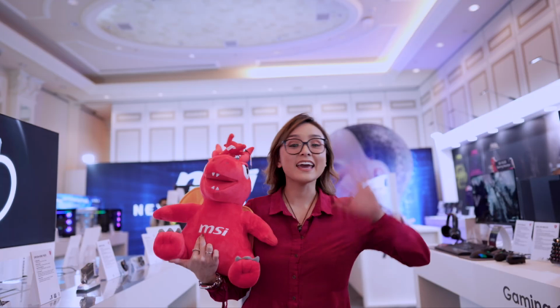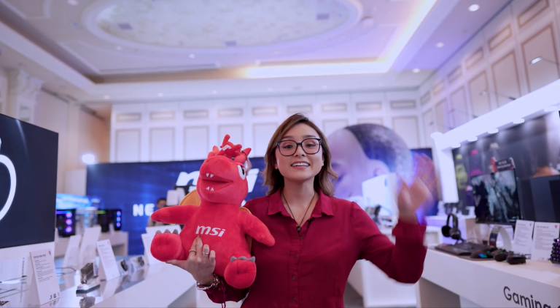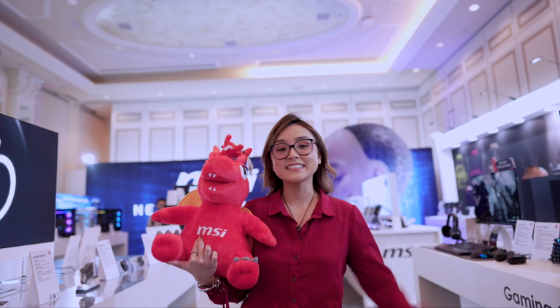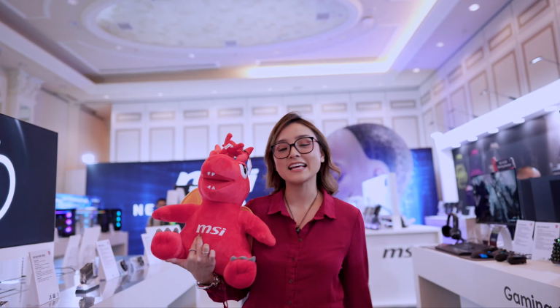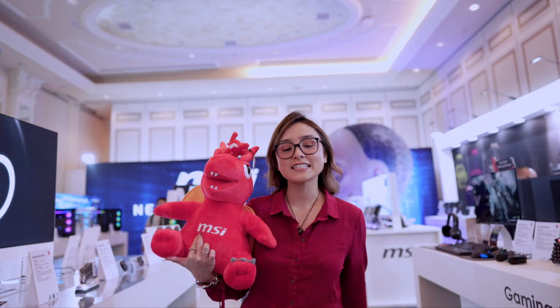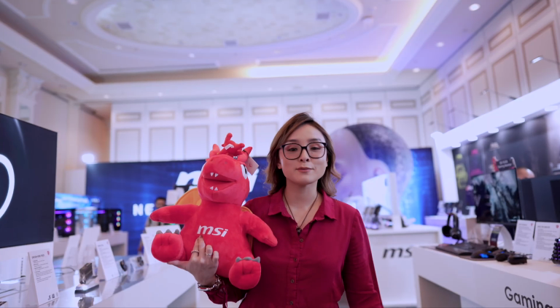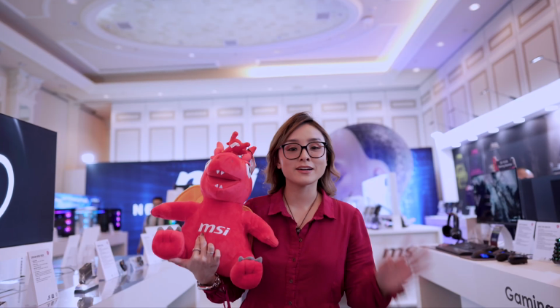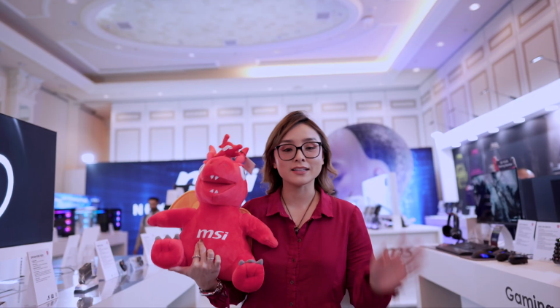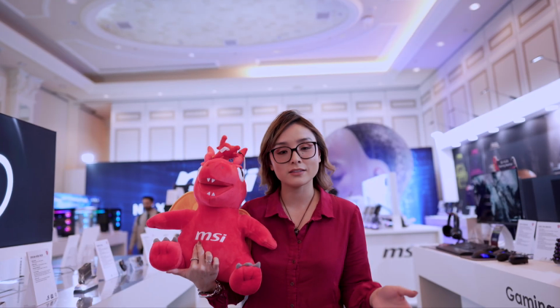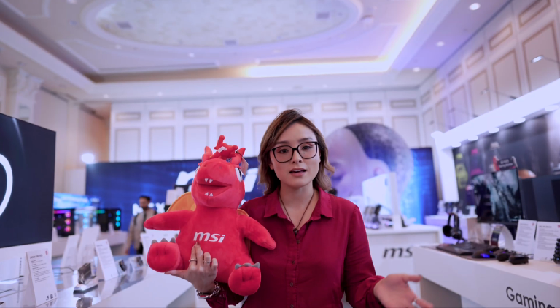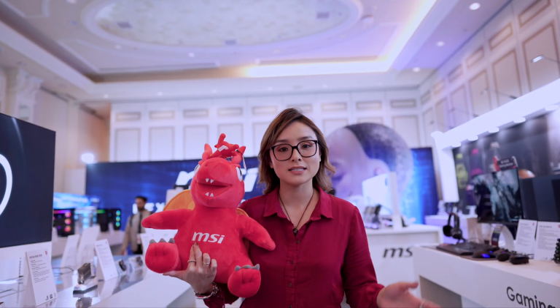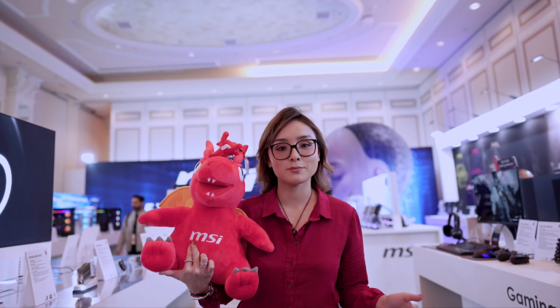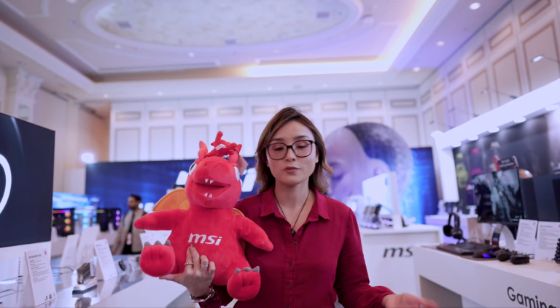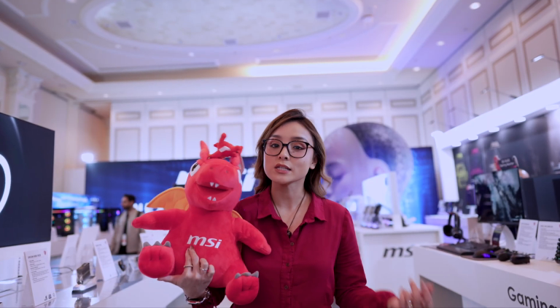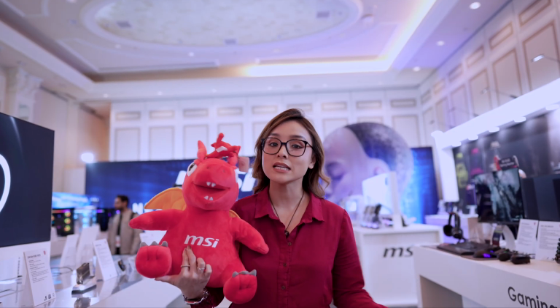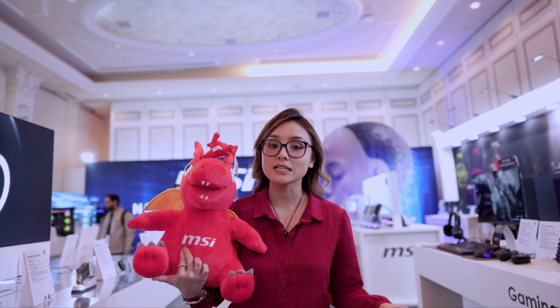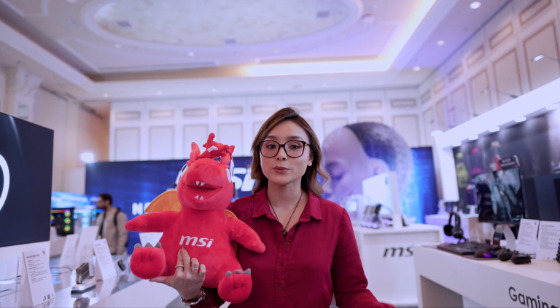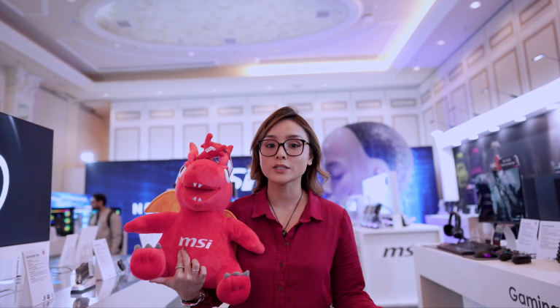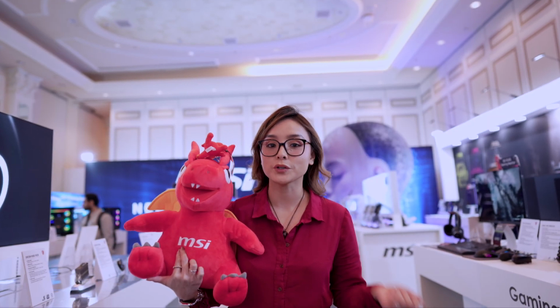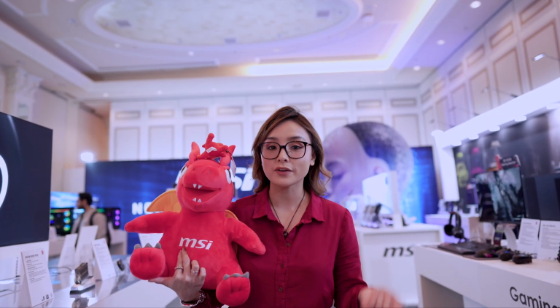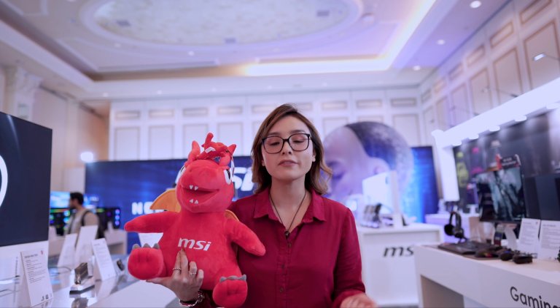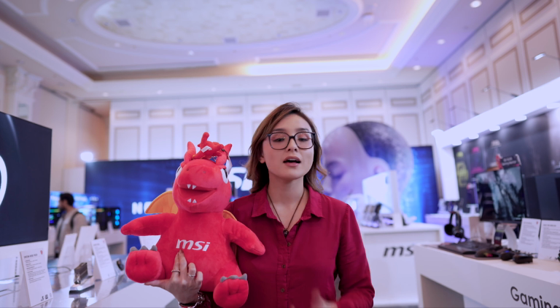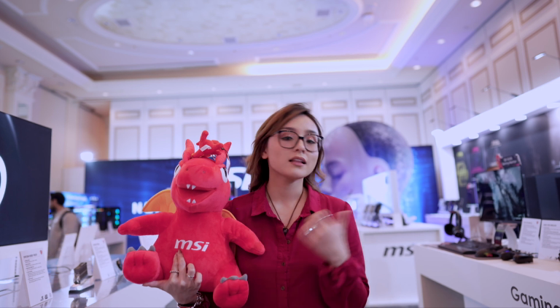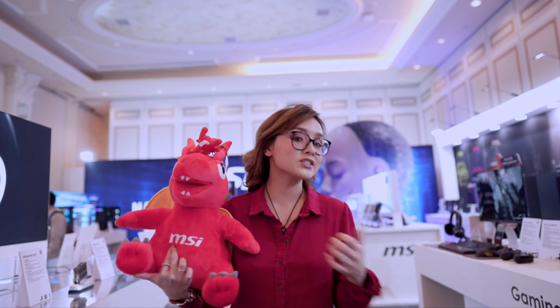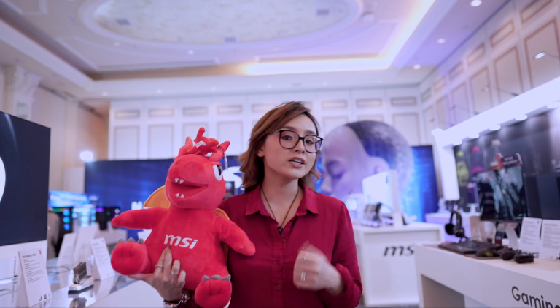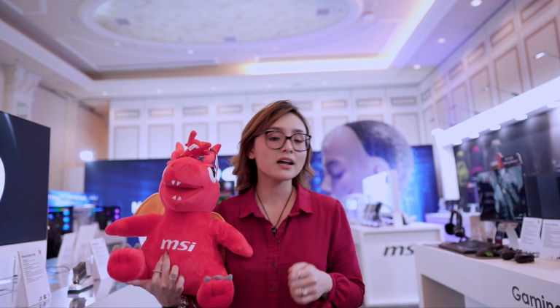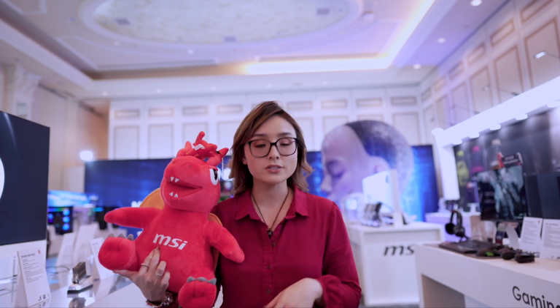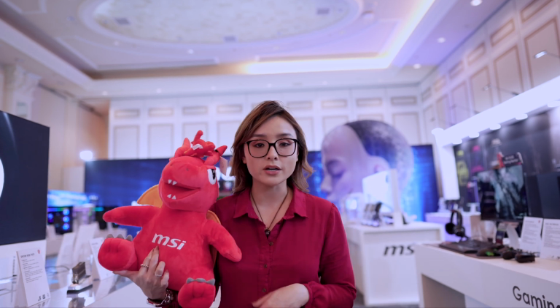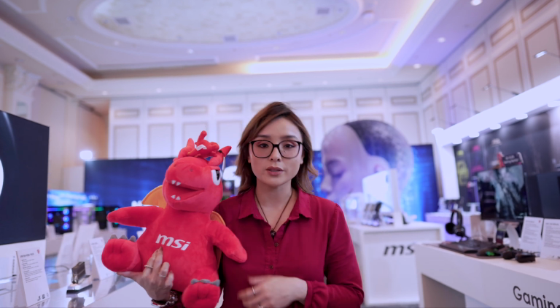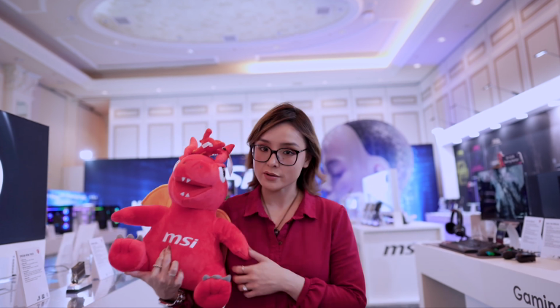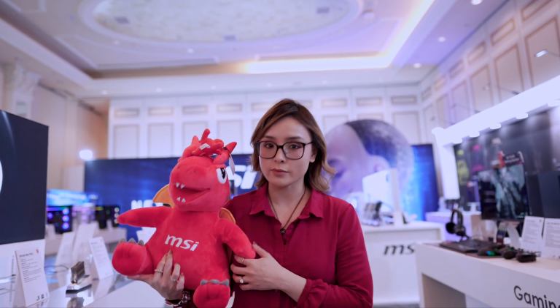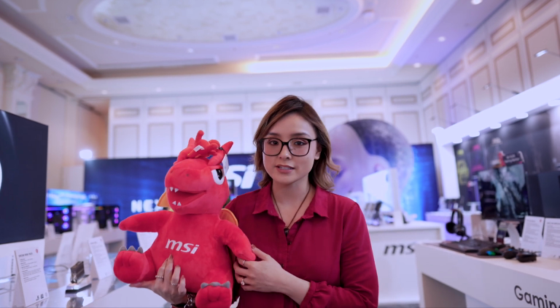Hey, it's Naxx and I'm here right now at the MSI booth for CES 2025. Let's check it out, starting with the motherboards.